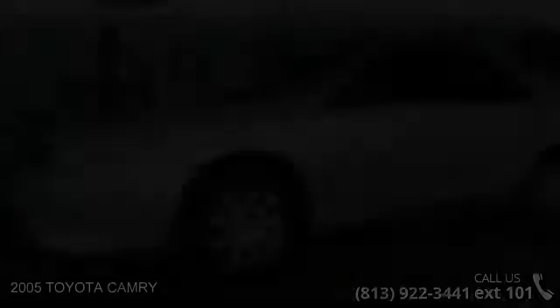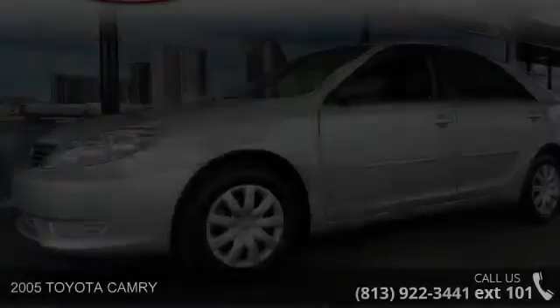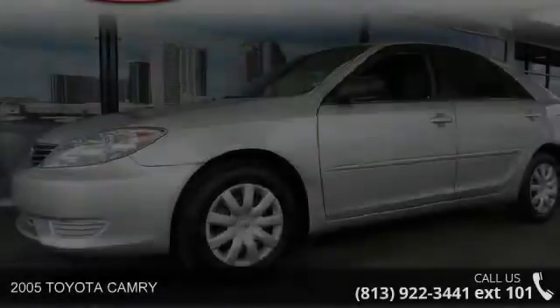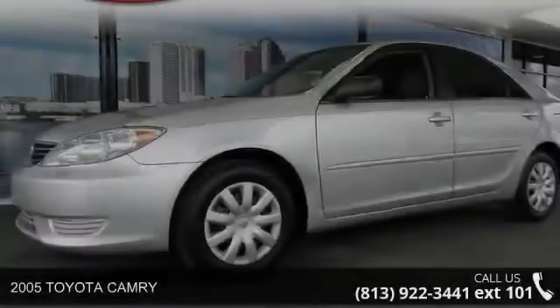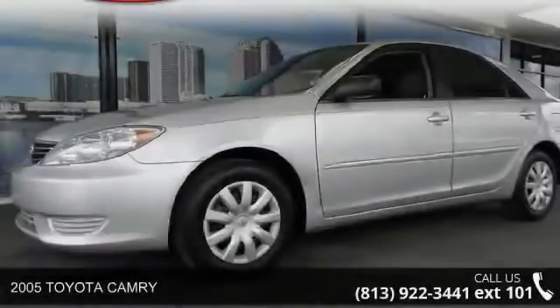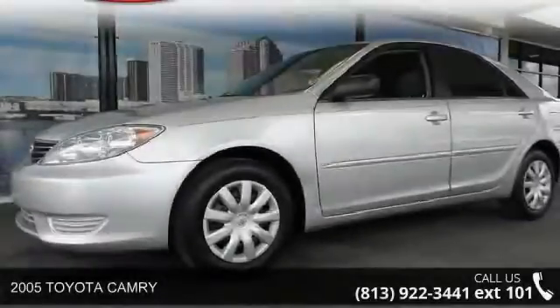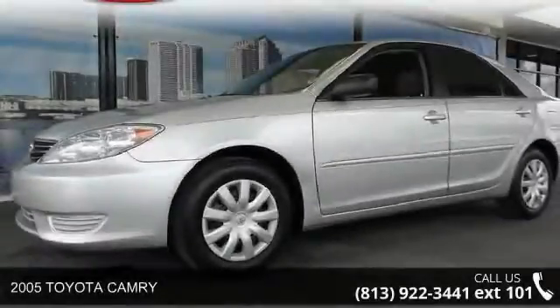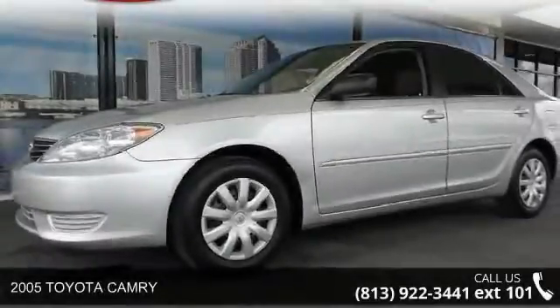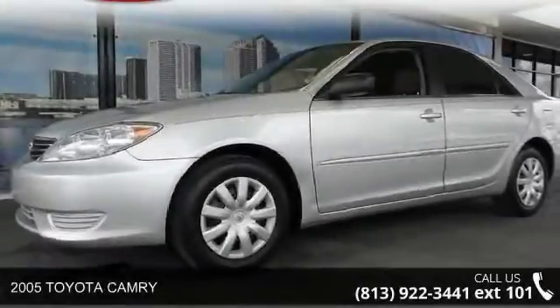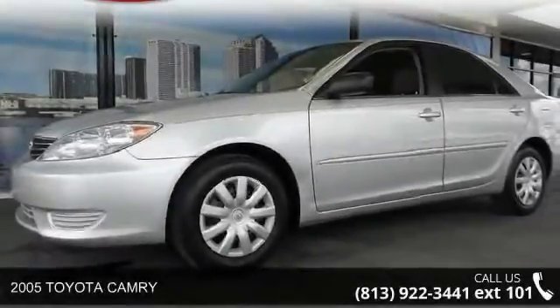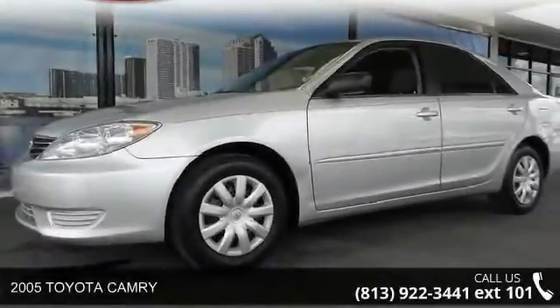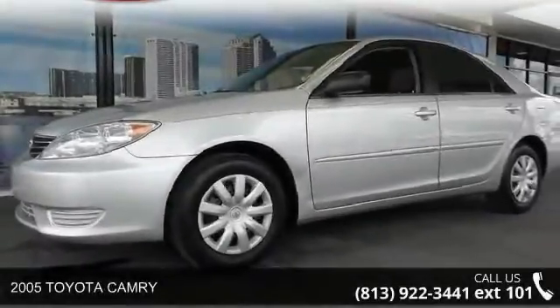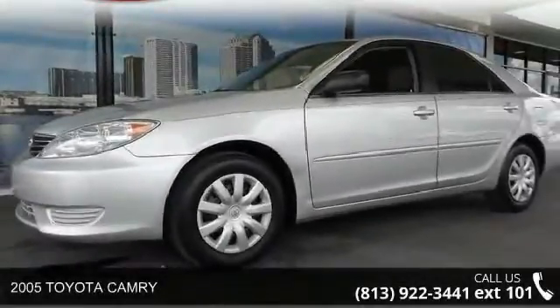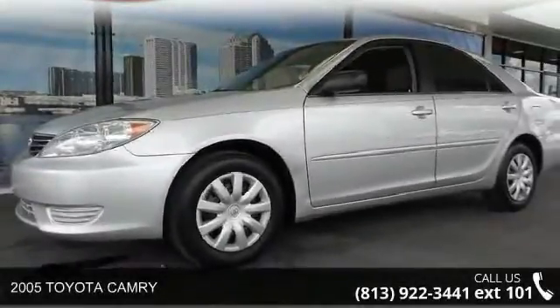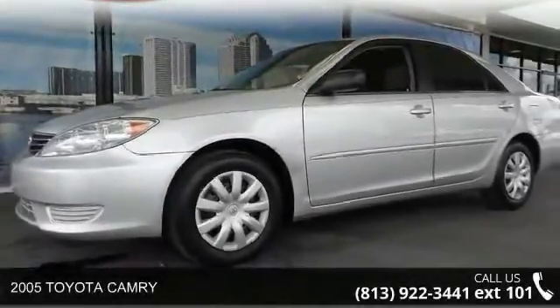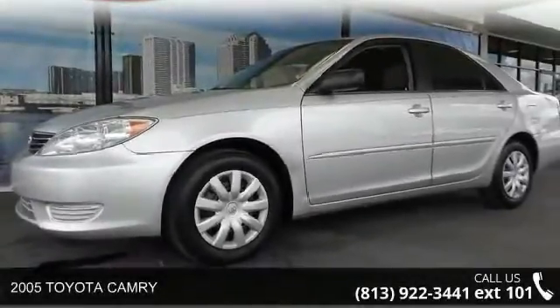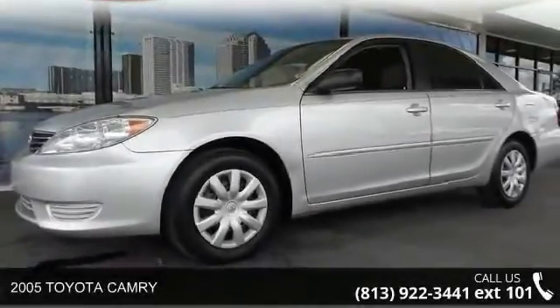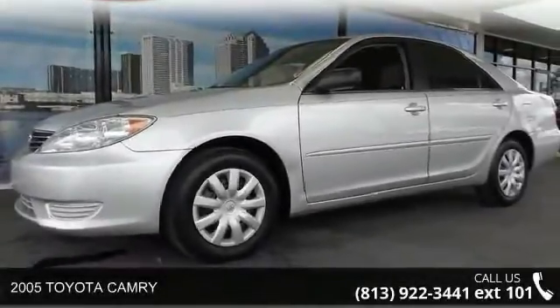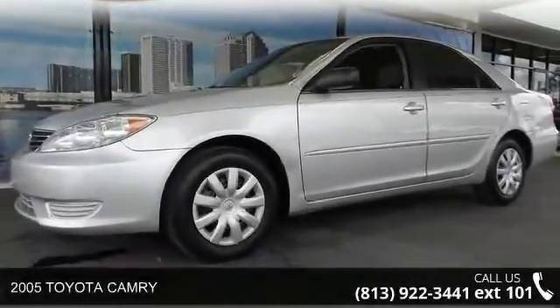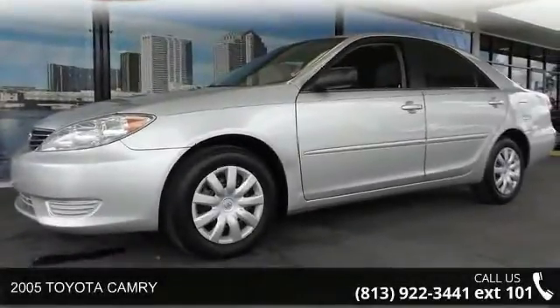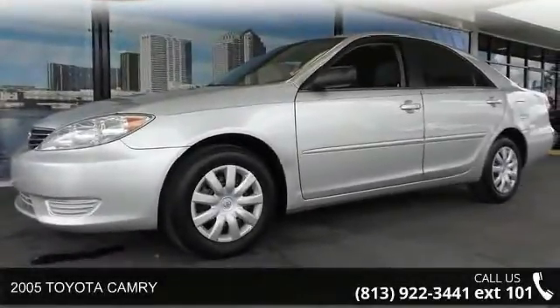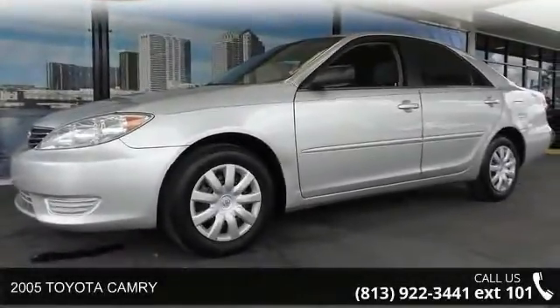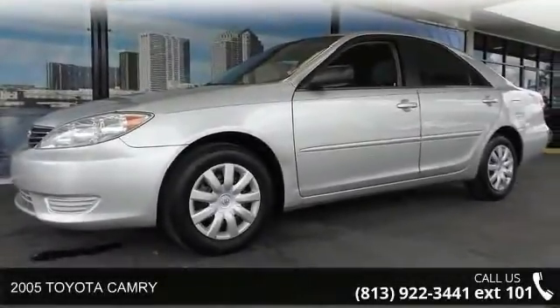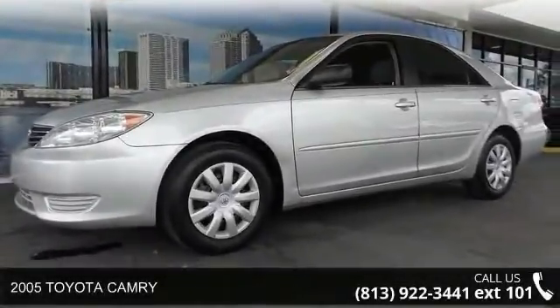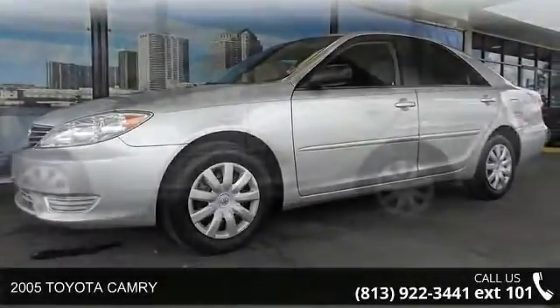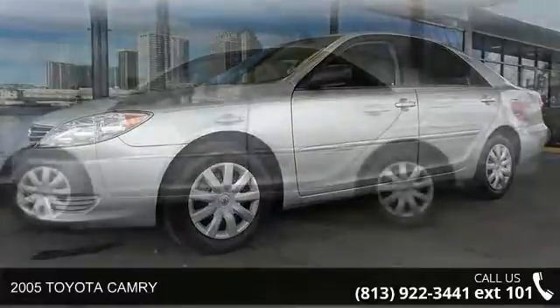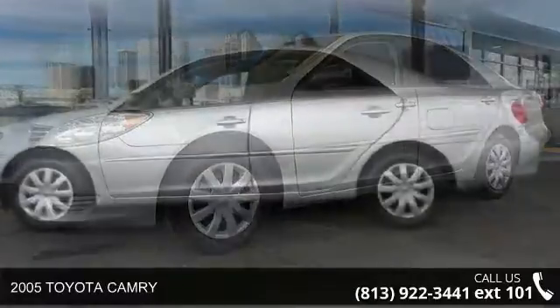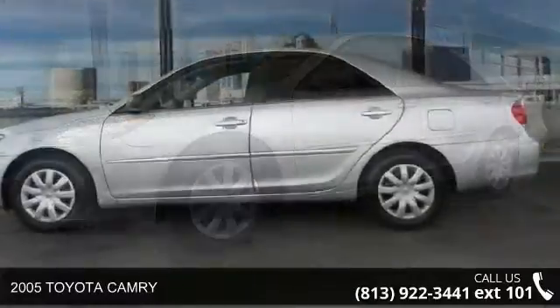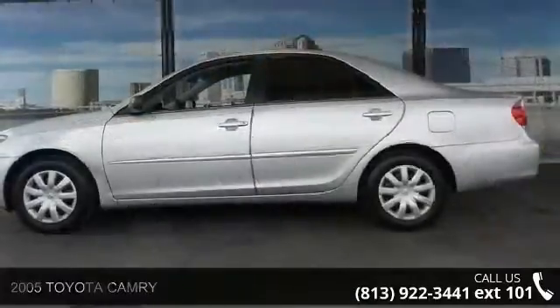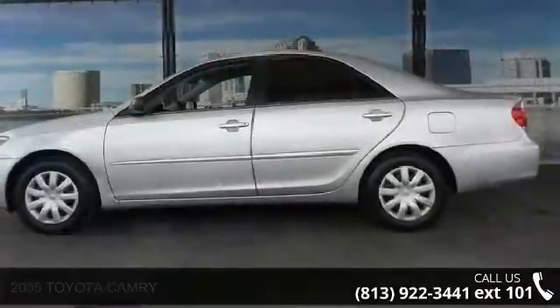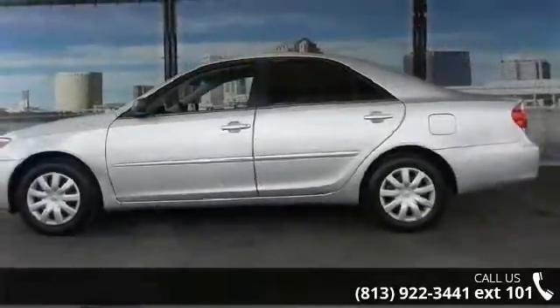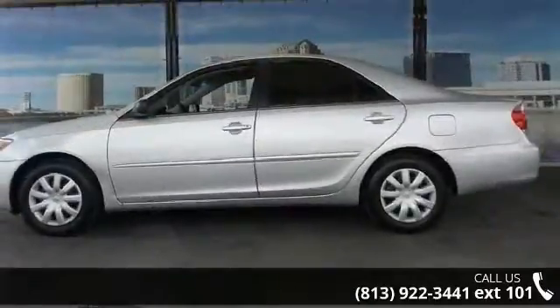Arrive in style with this 2005 Toyota Camry. This may be the set of wheels you've been looking for.